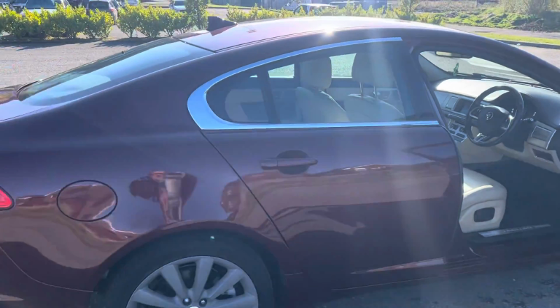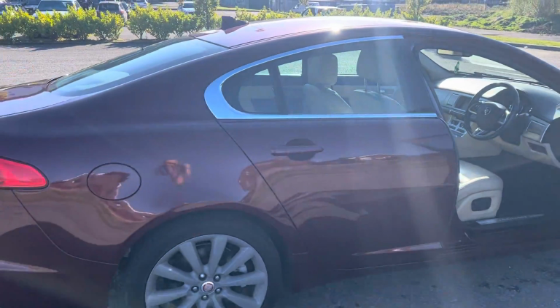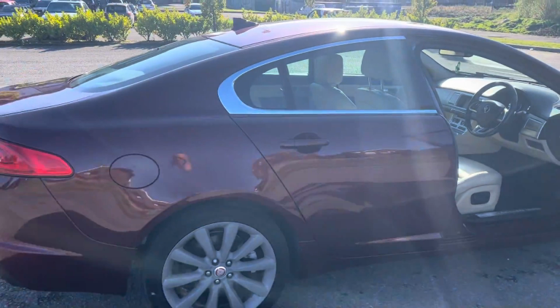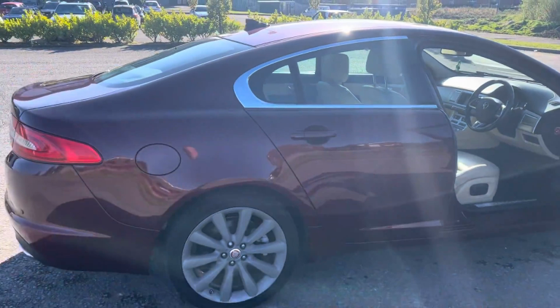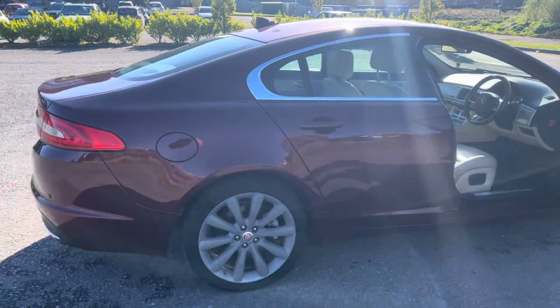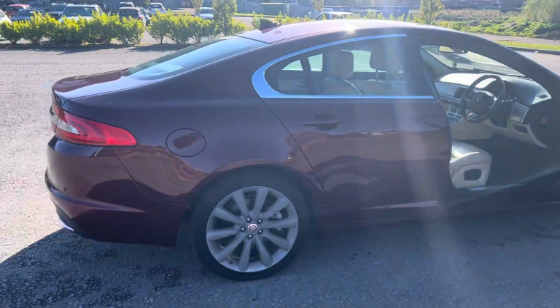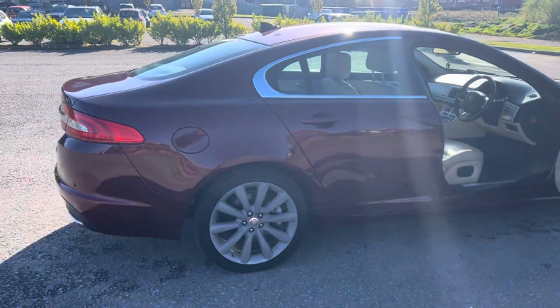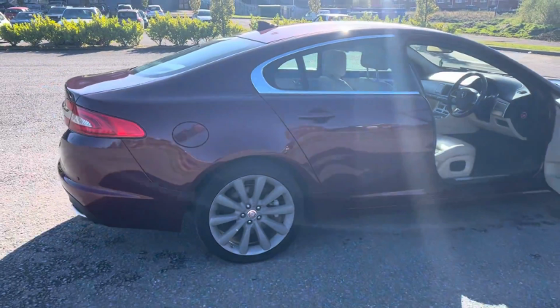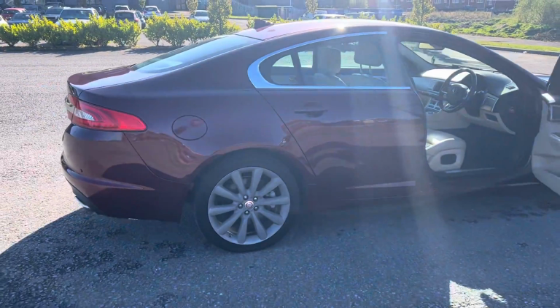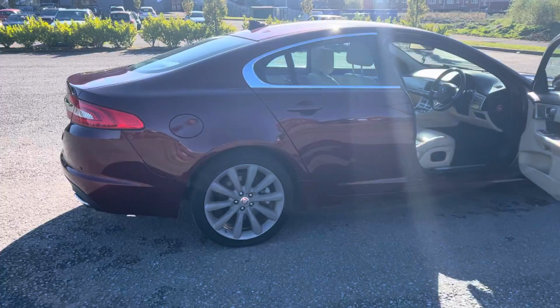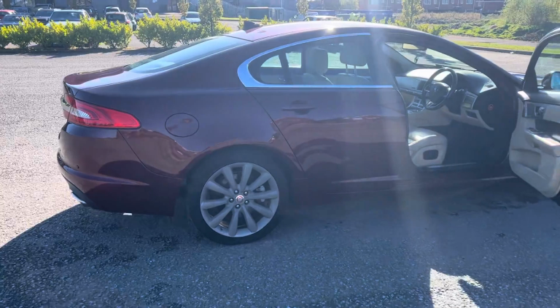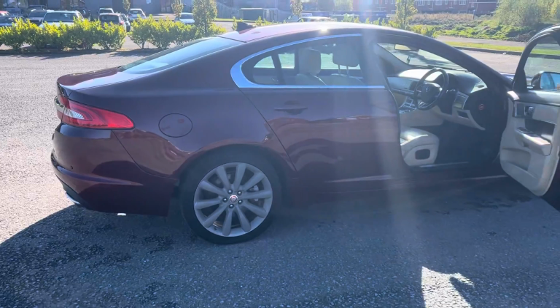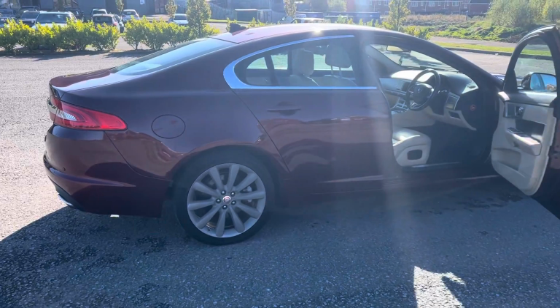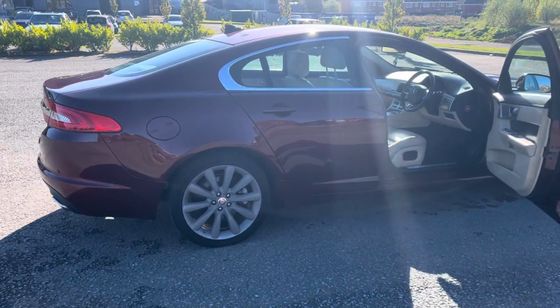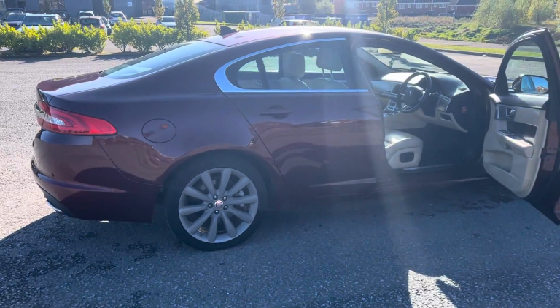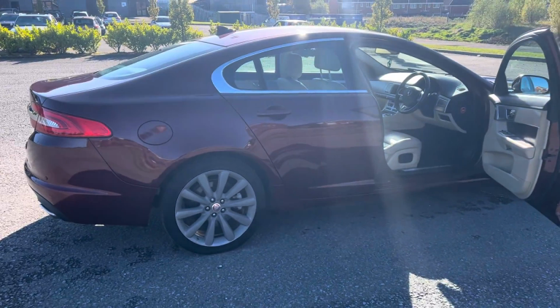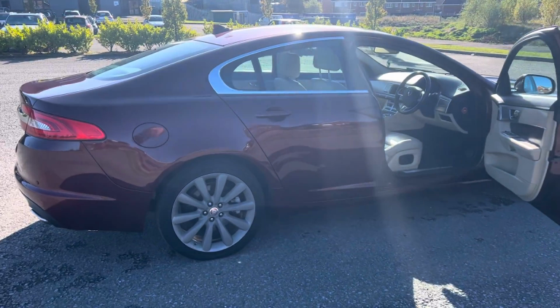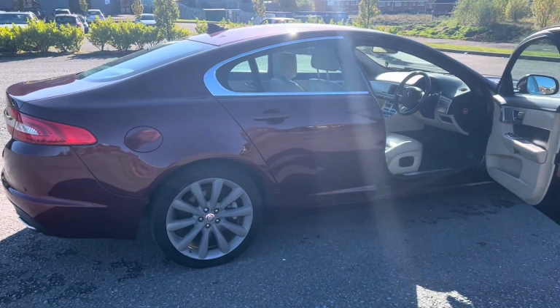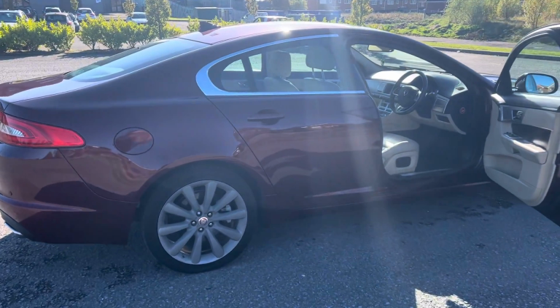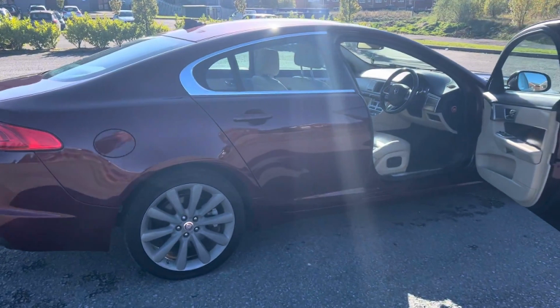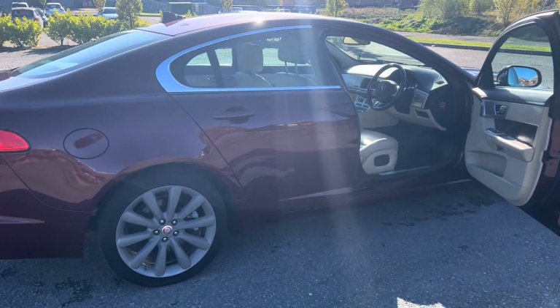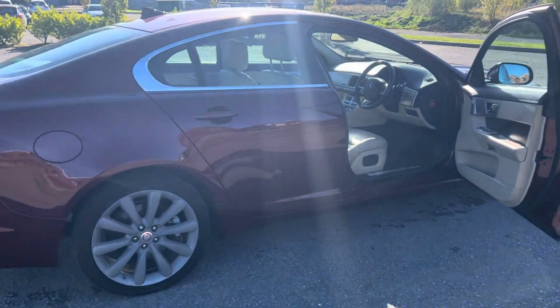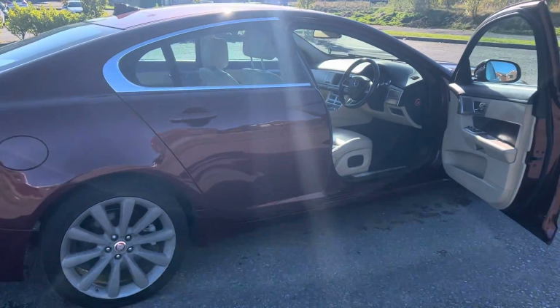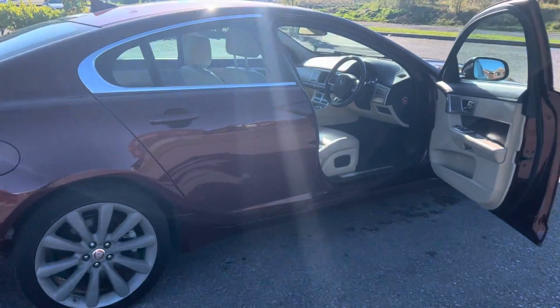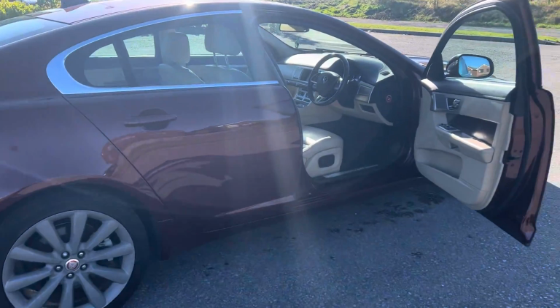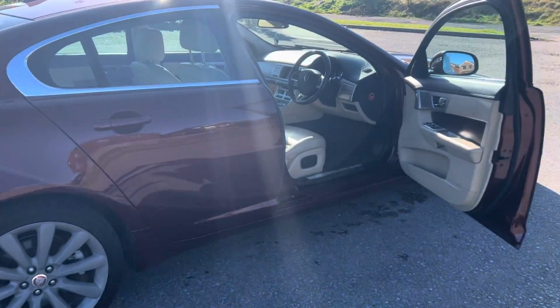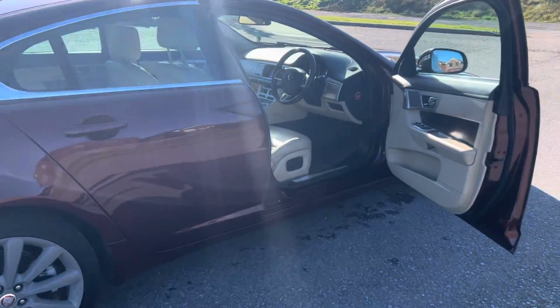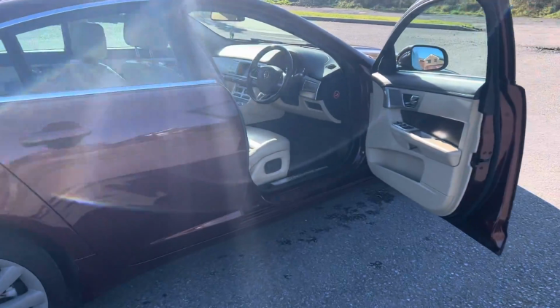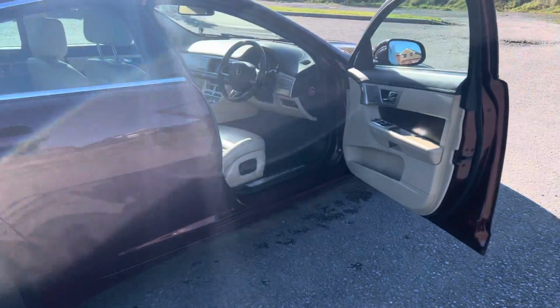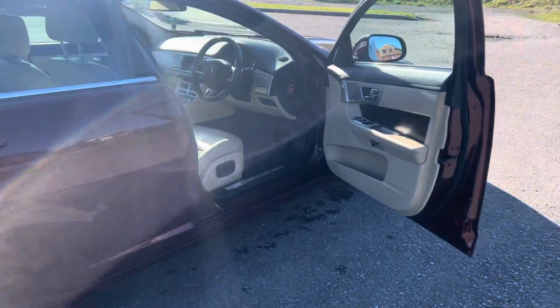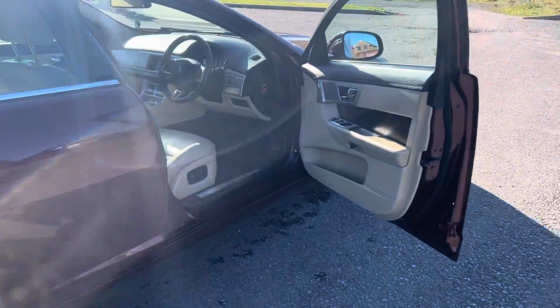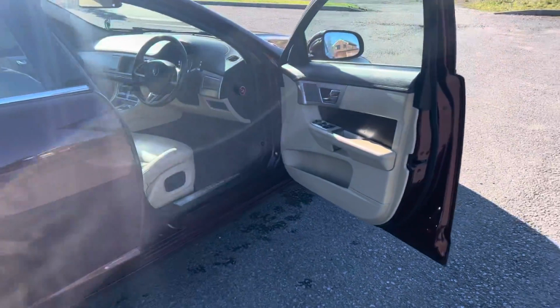The car comes with a six-month warranty — it's an A1 approved warranty — giving you complete peace of mind.